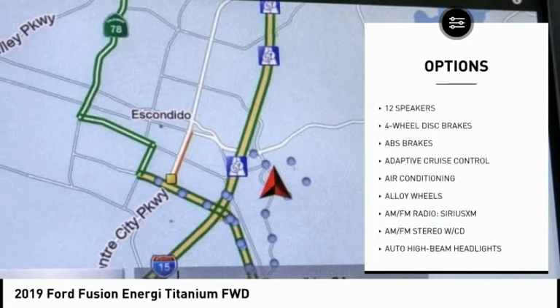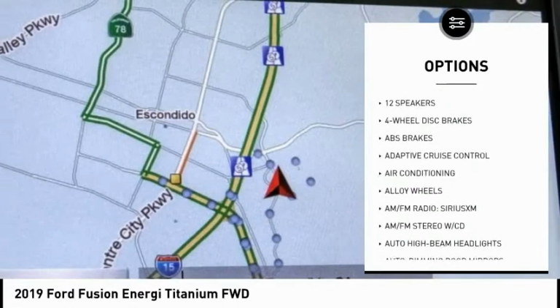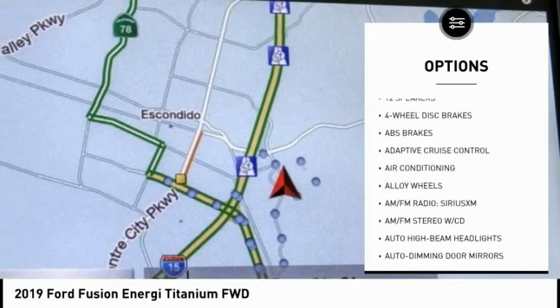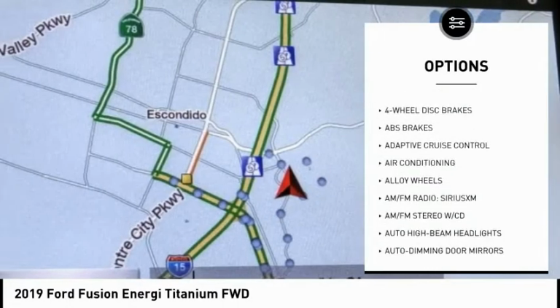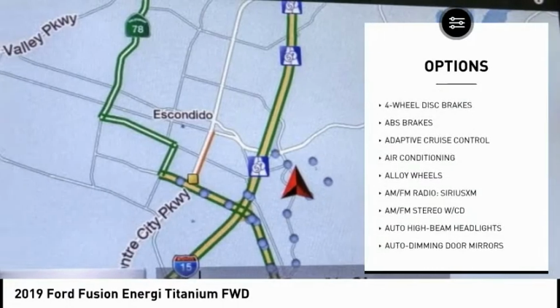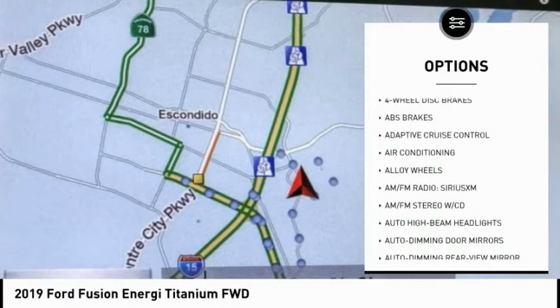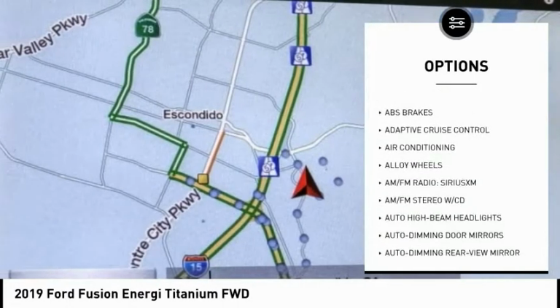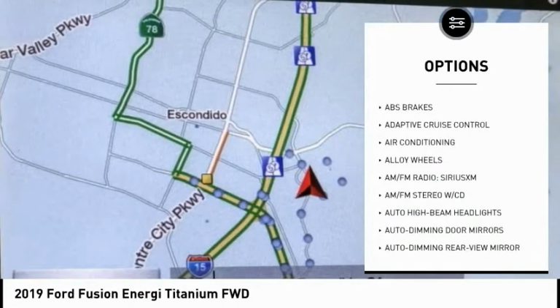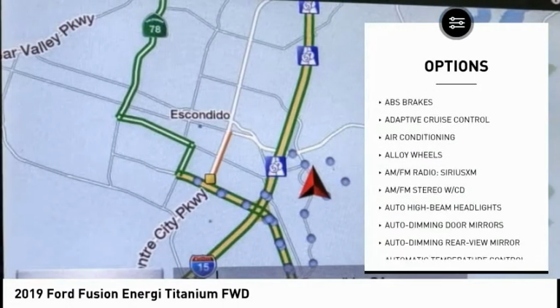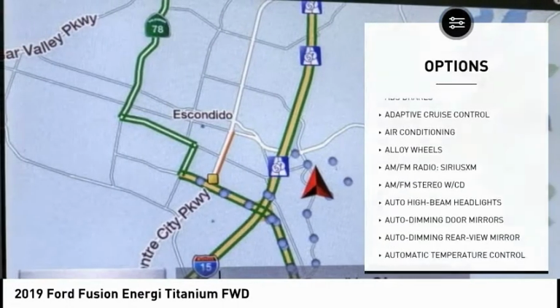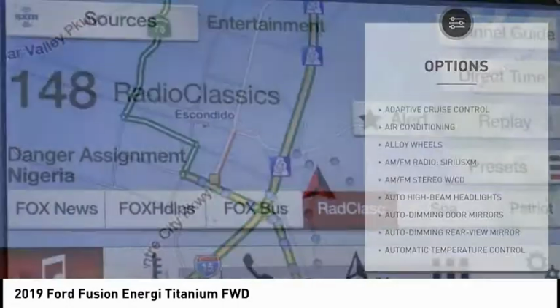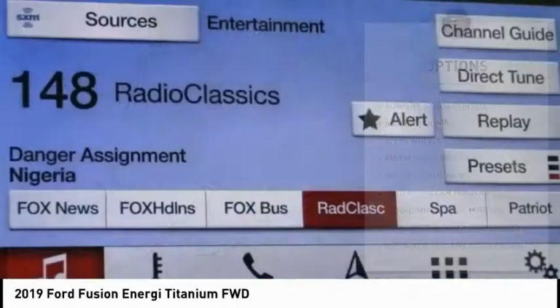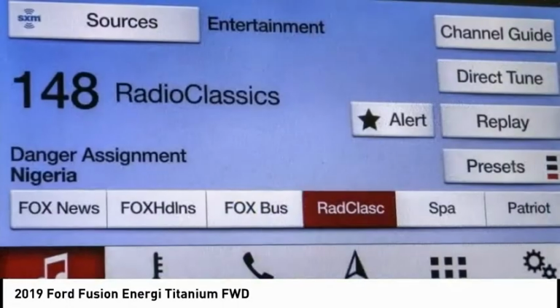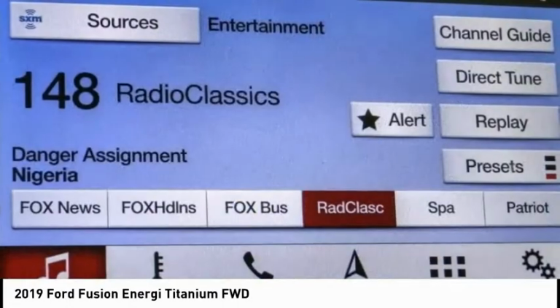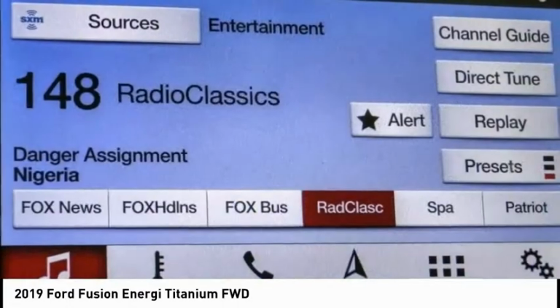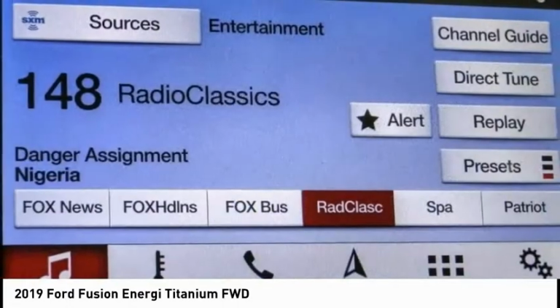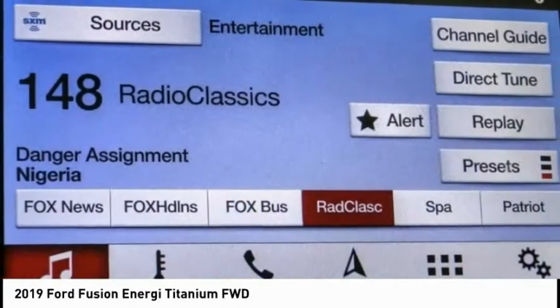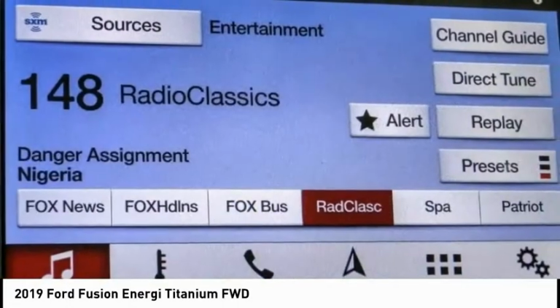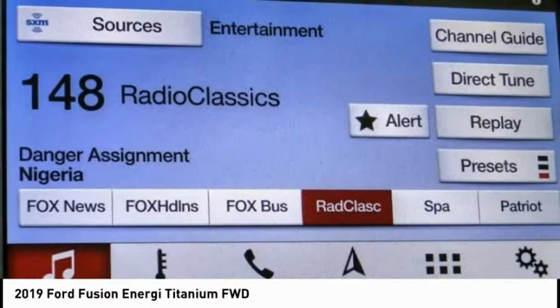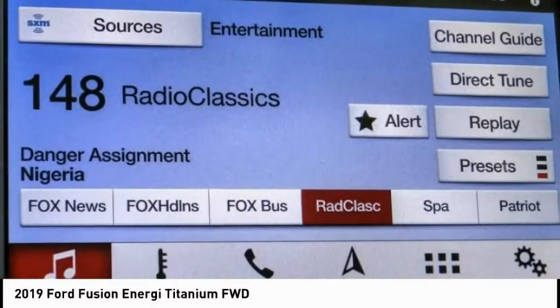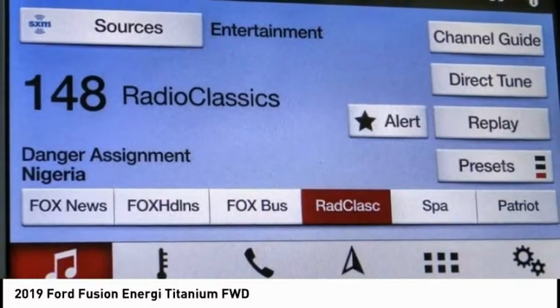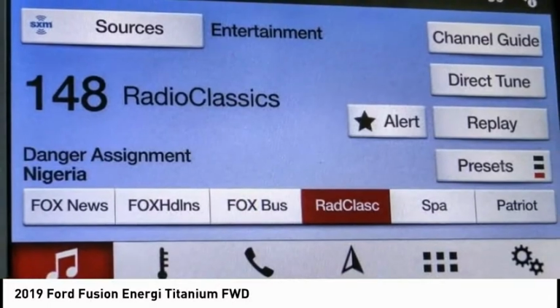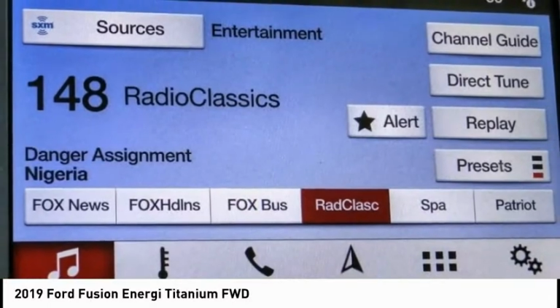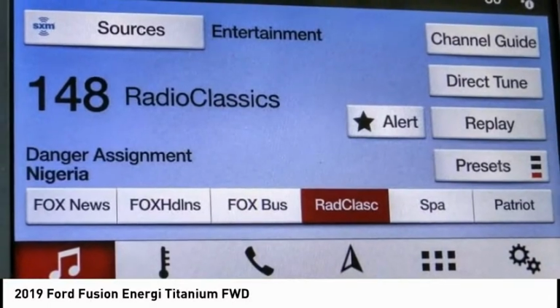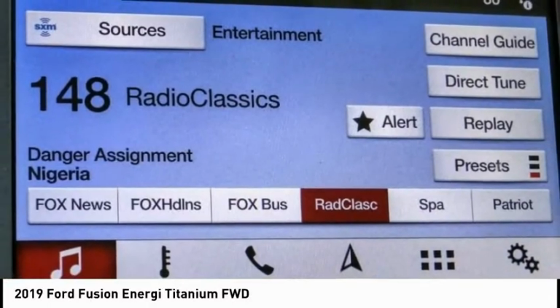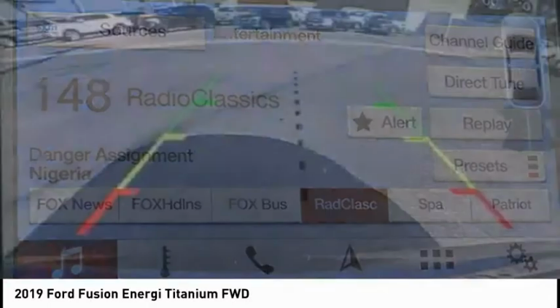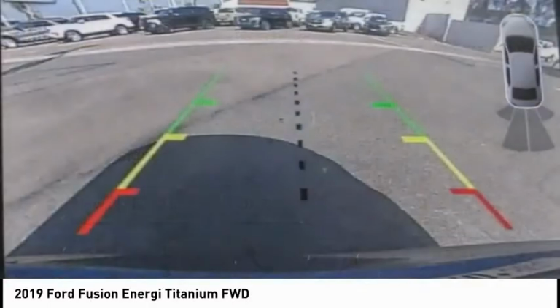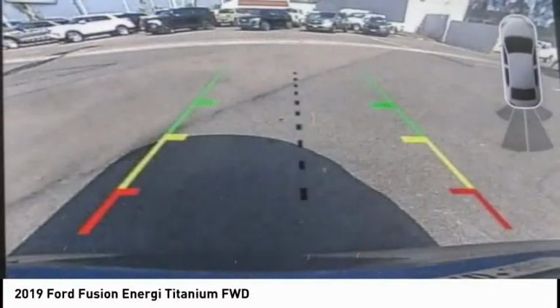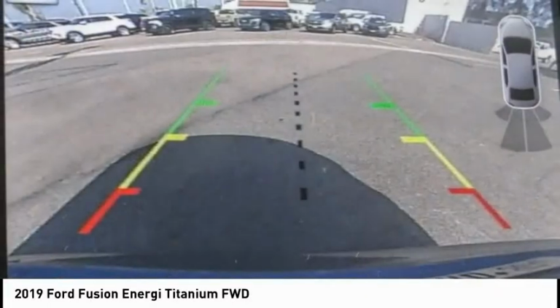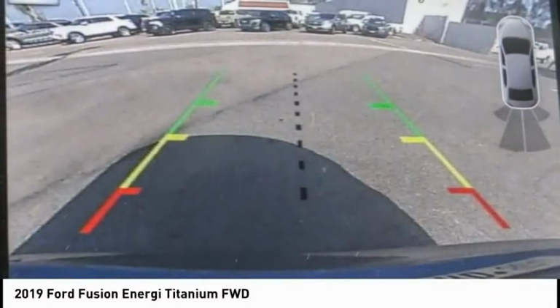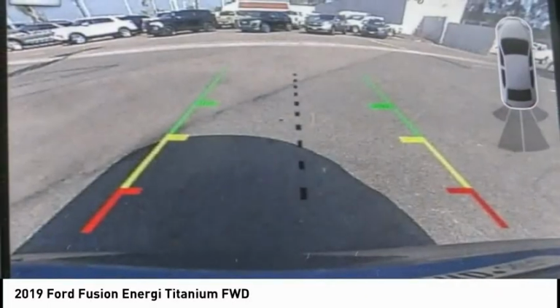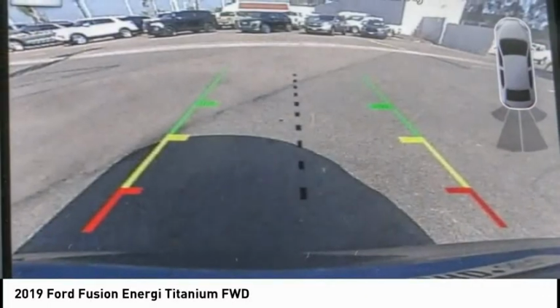Additional features include fog lights, speed control, four-wheel disc brakes, rain sensing wipers, and rear window defroster.